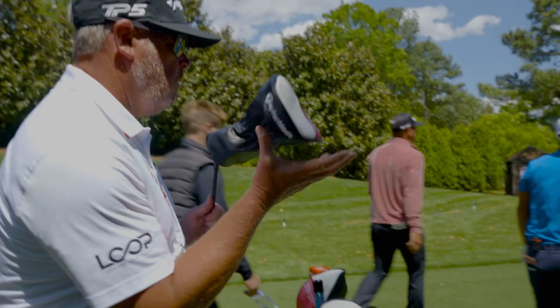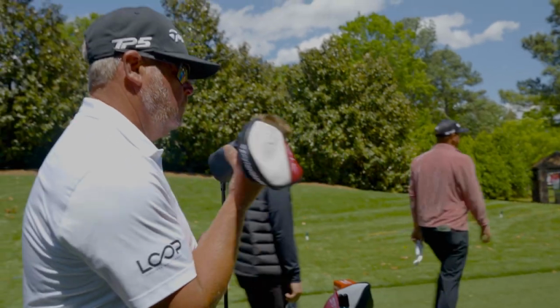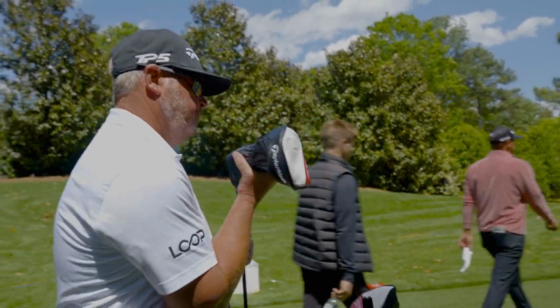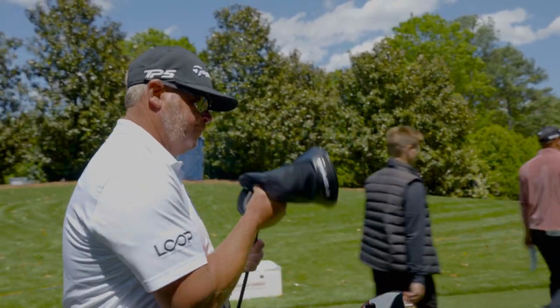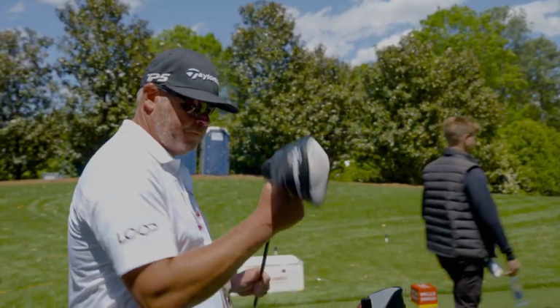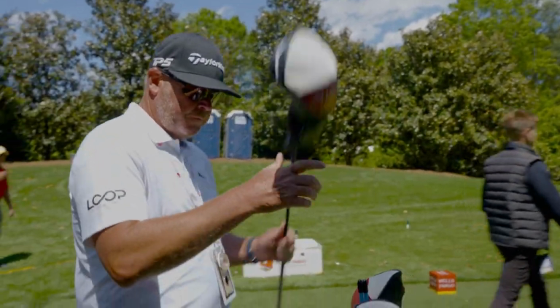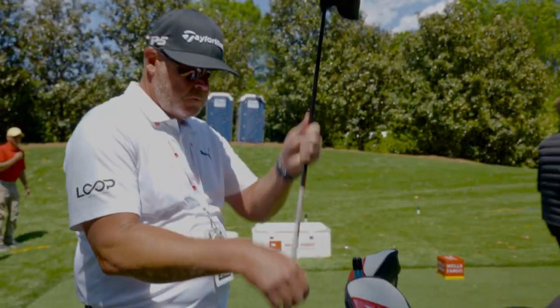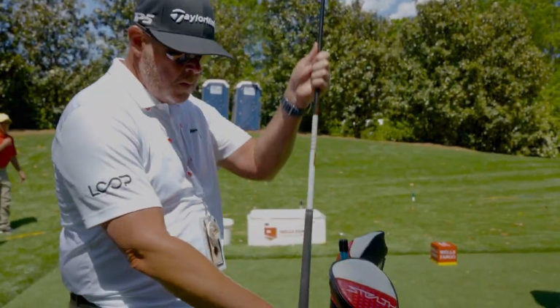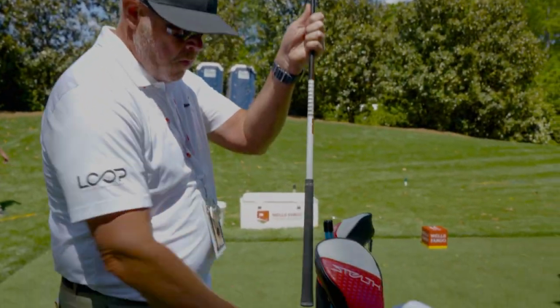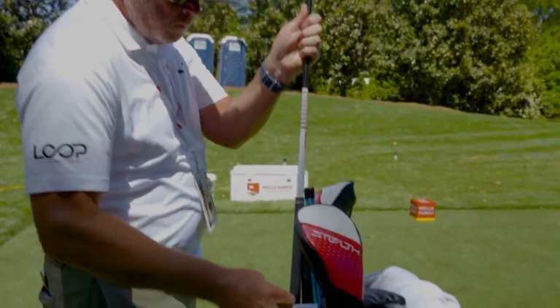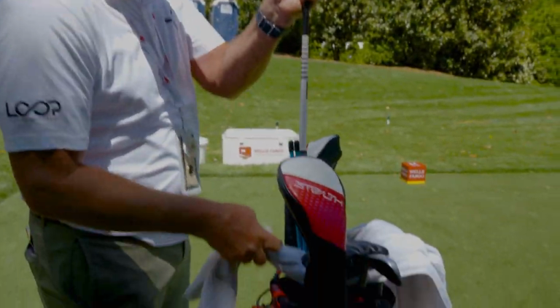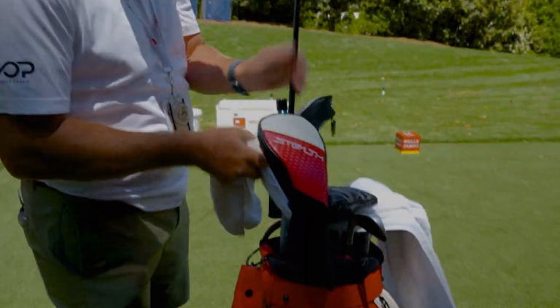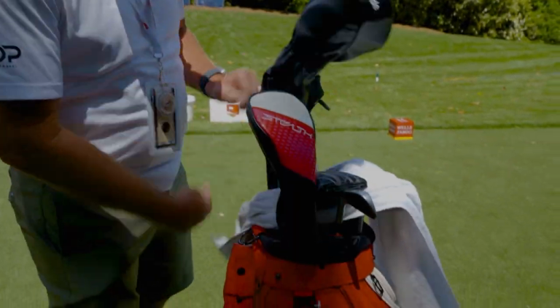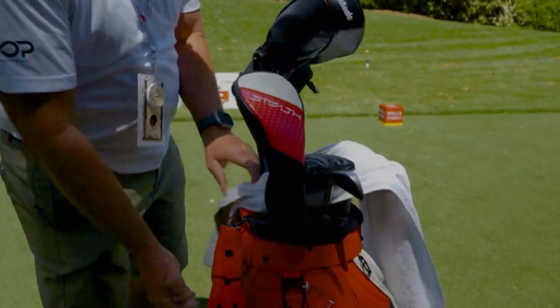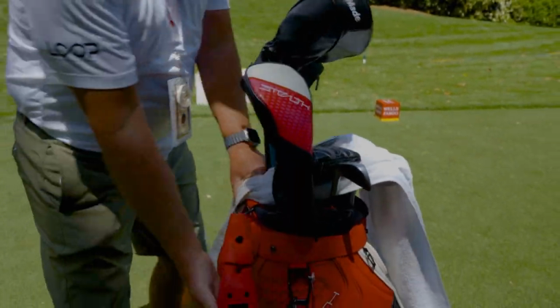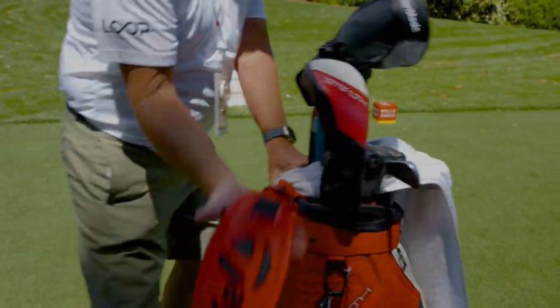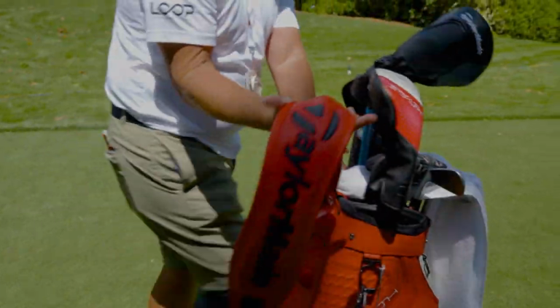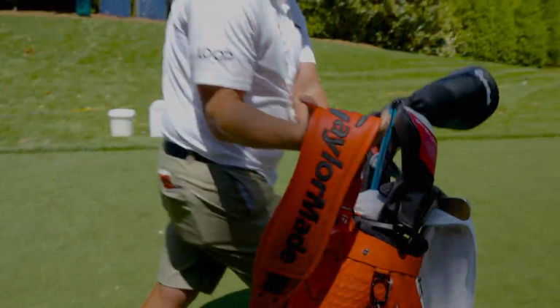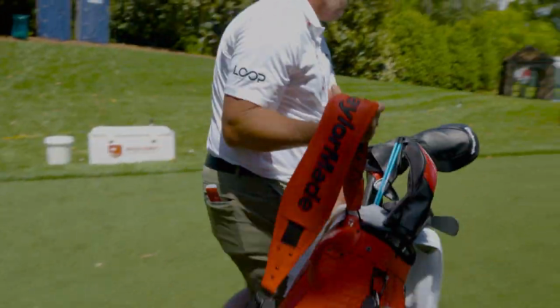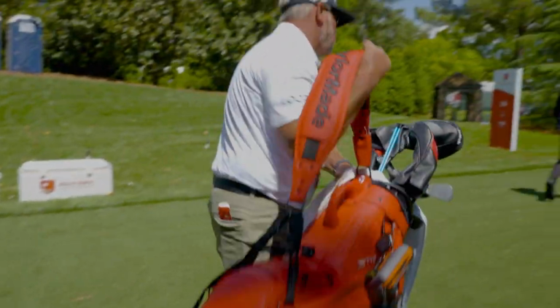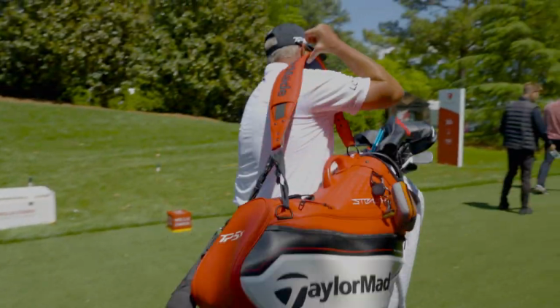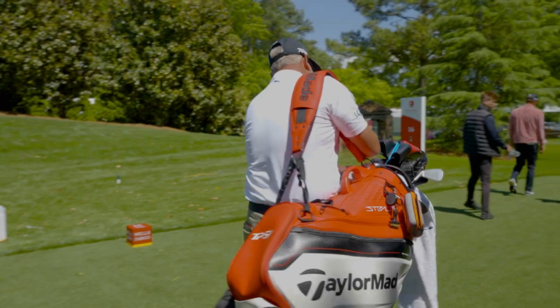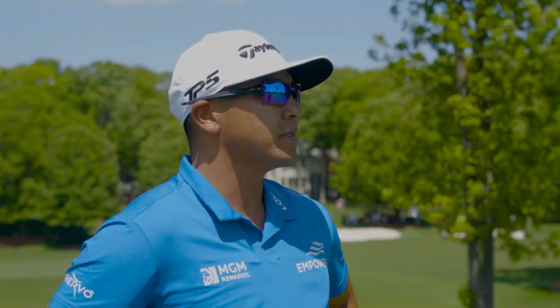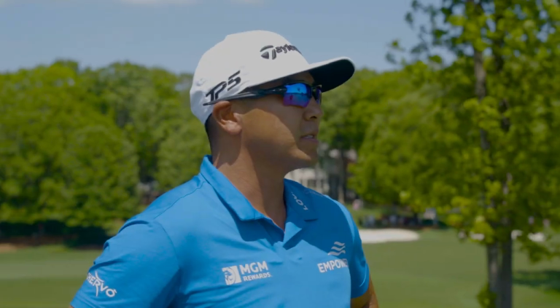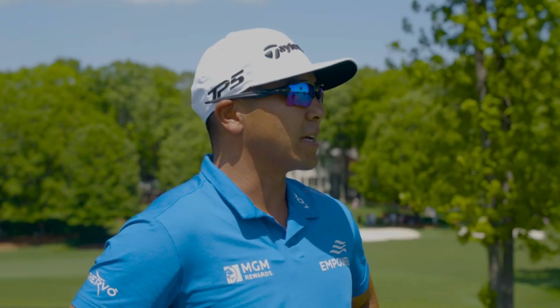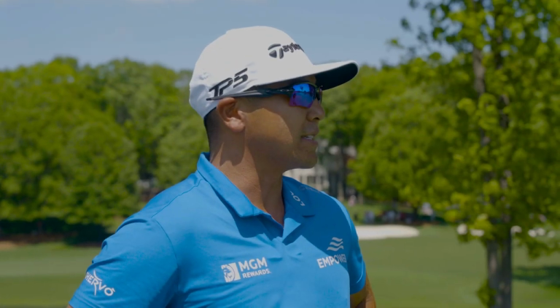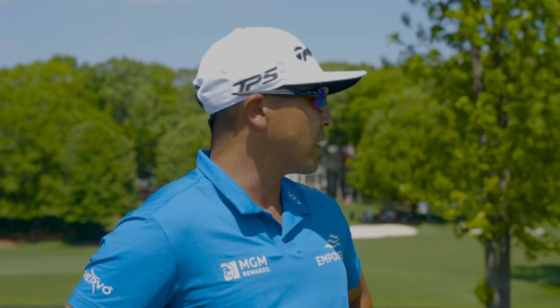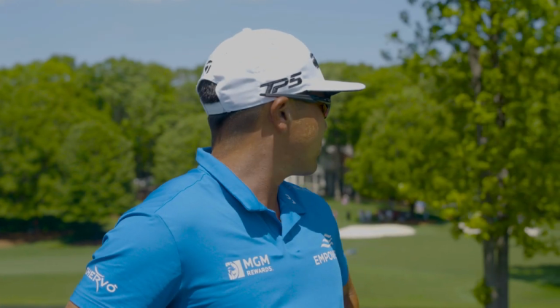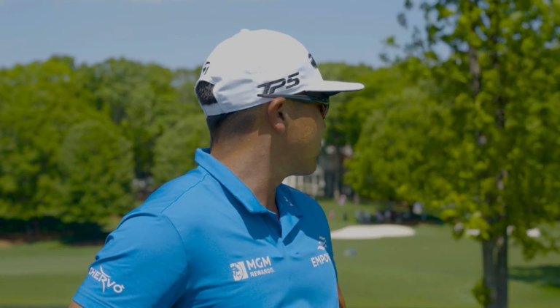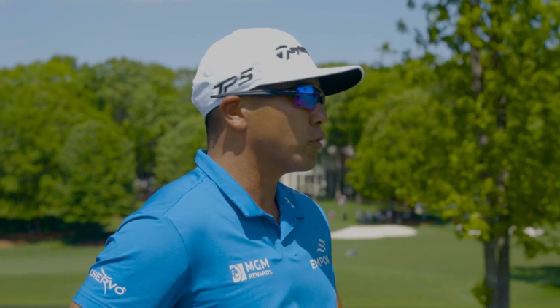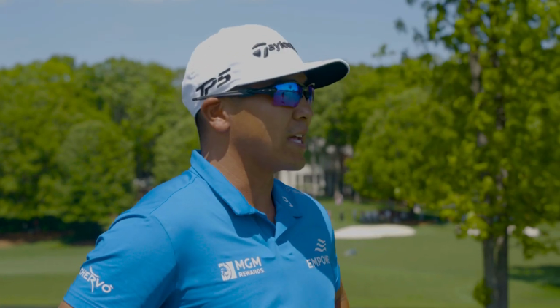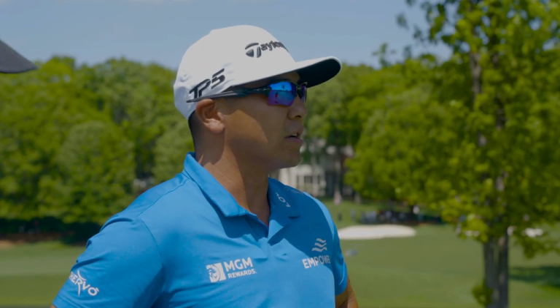I just wanted a couple drives to get comfortable off the tee and just an extra rep to just kind of see how it works out.